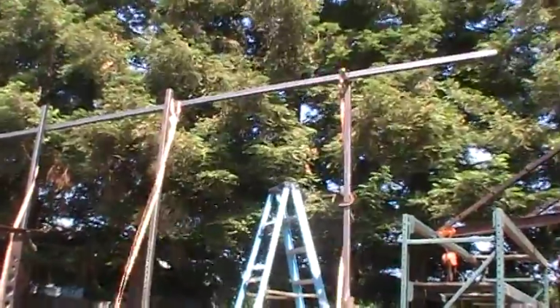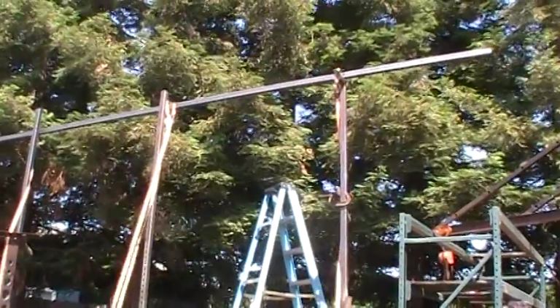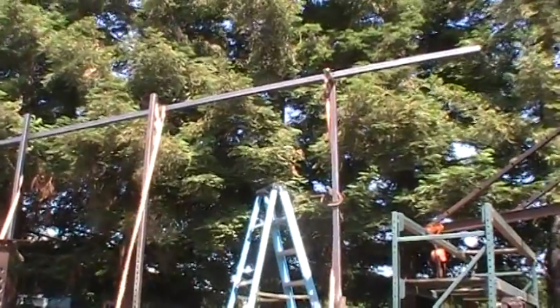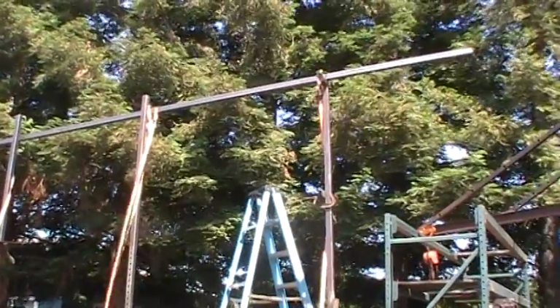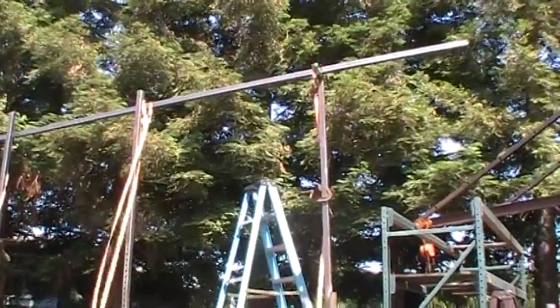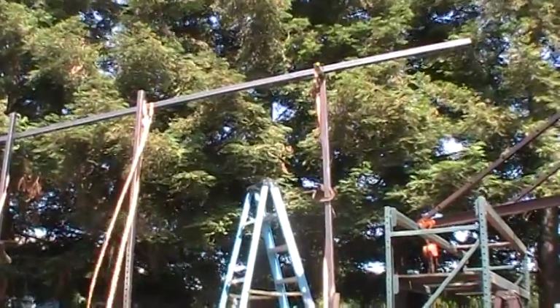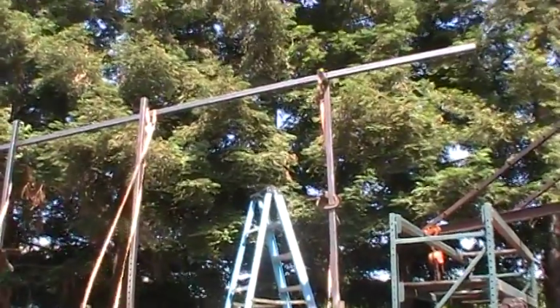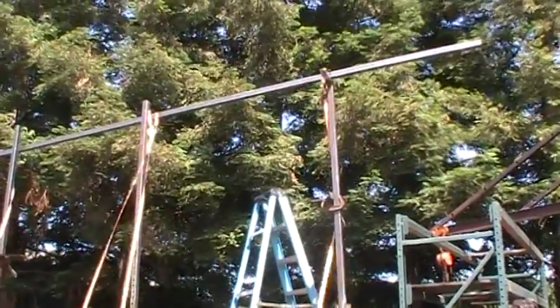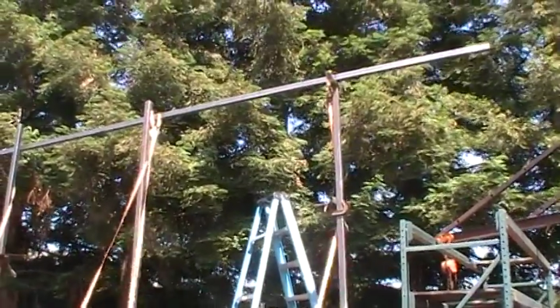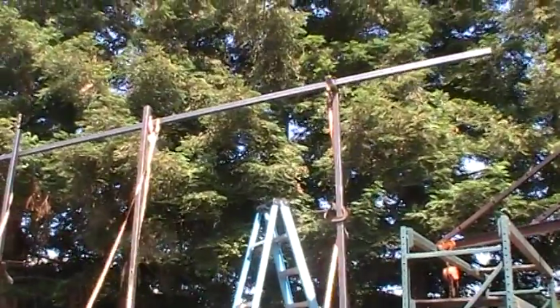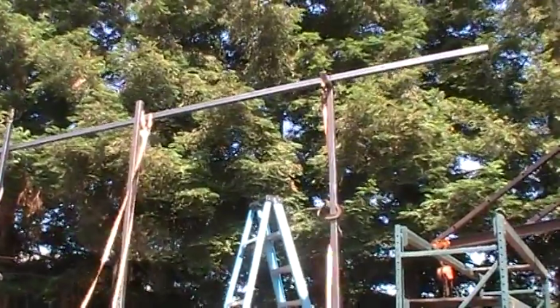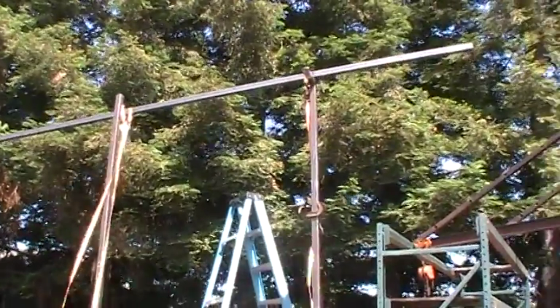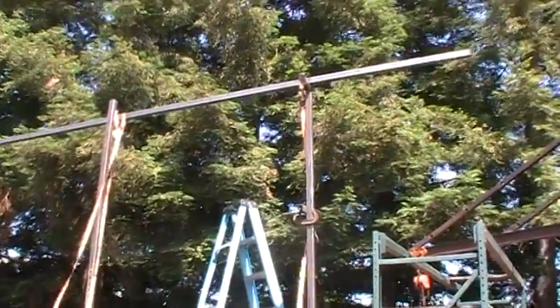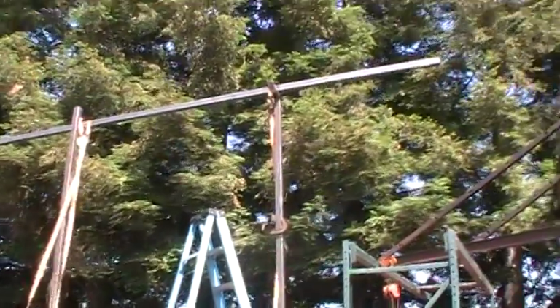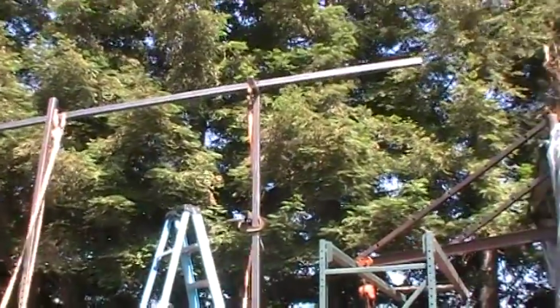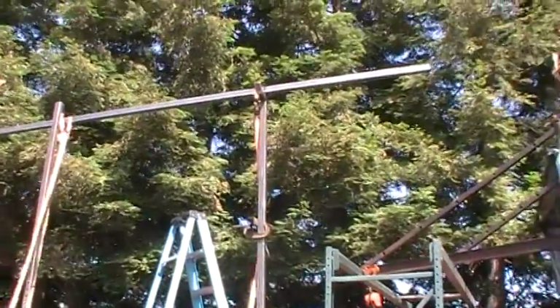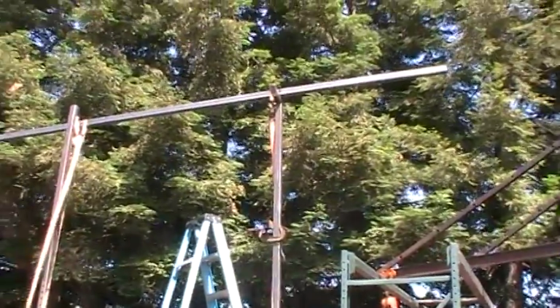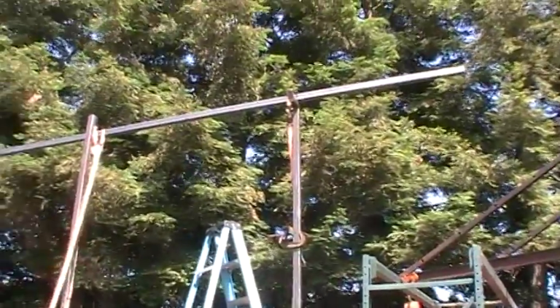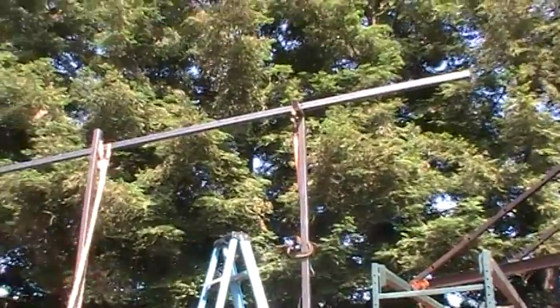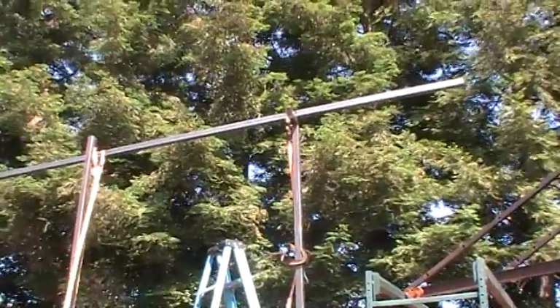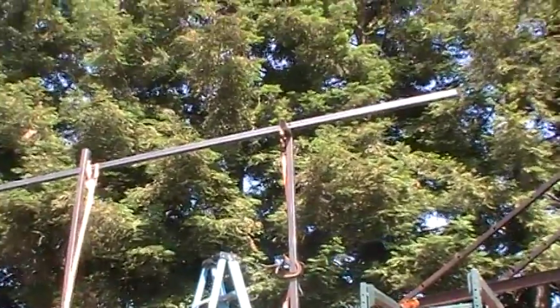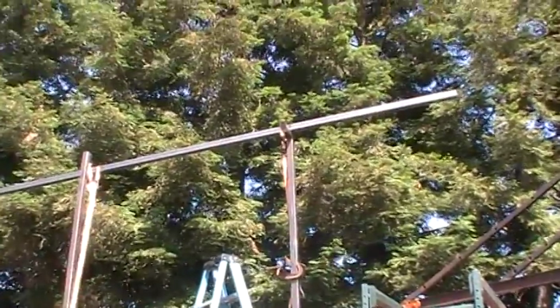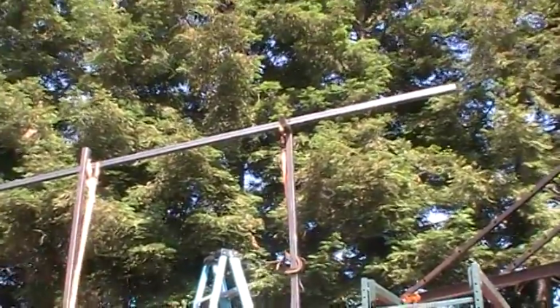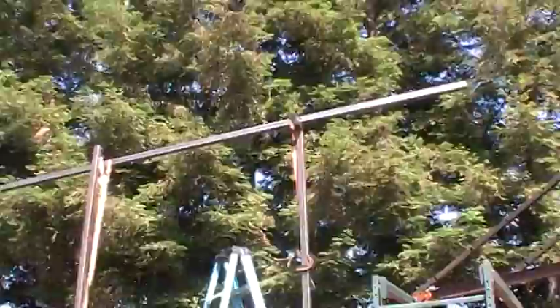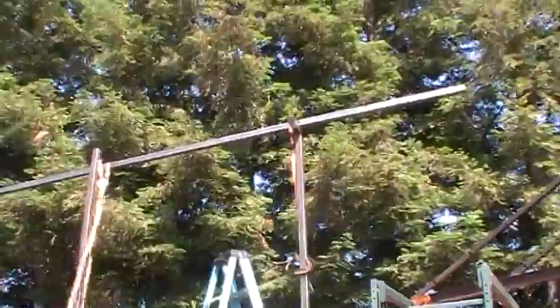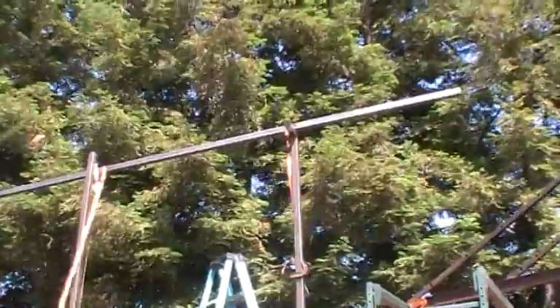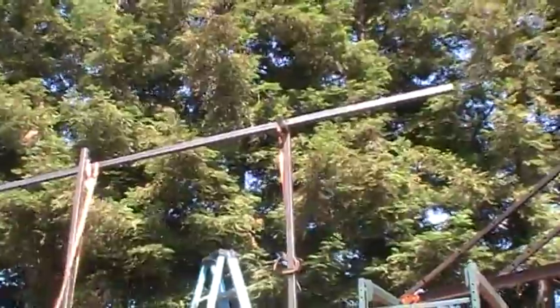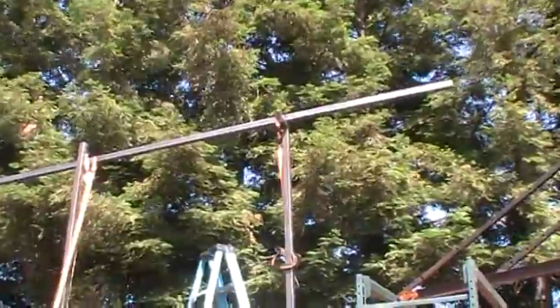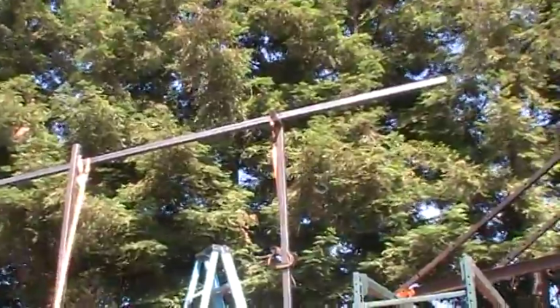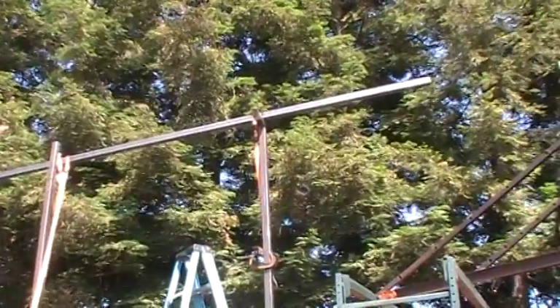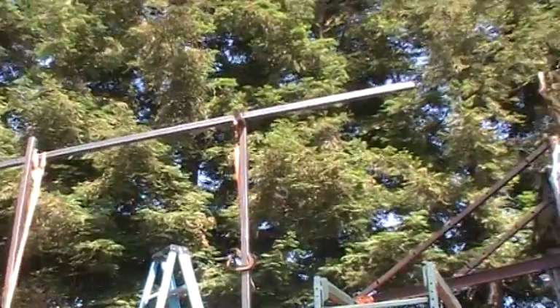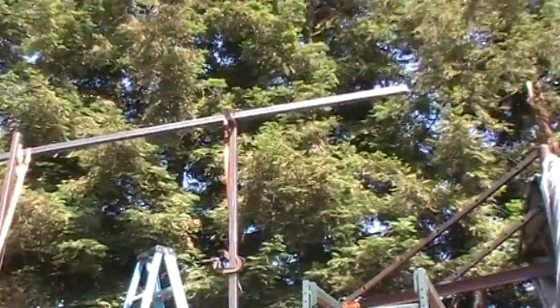Morning, Dave here. Well, I got the top off on one corner, that's it.